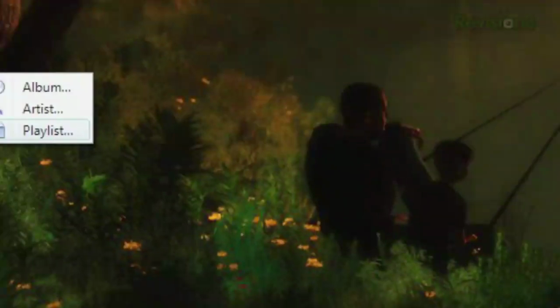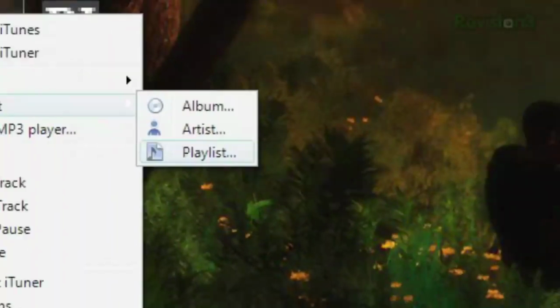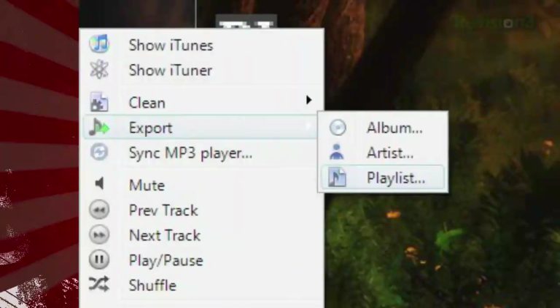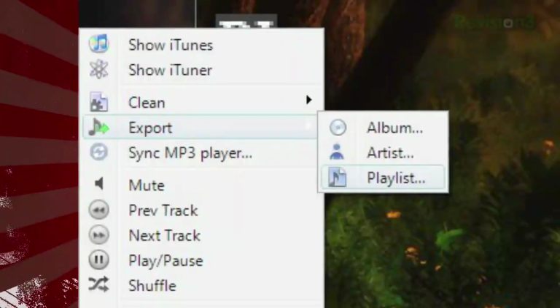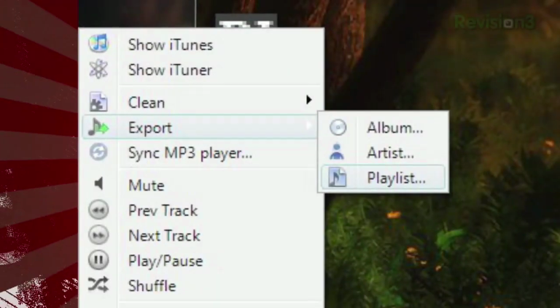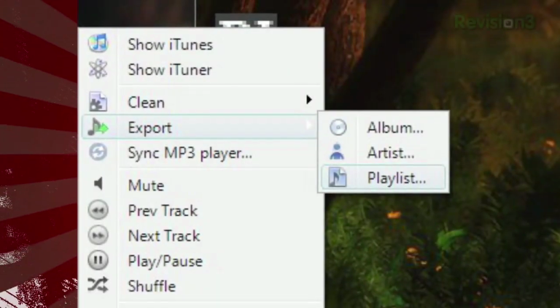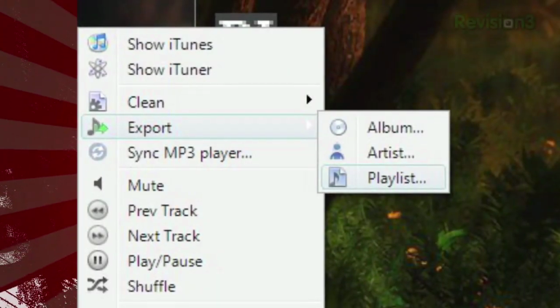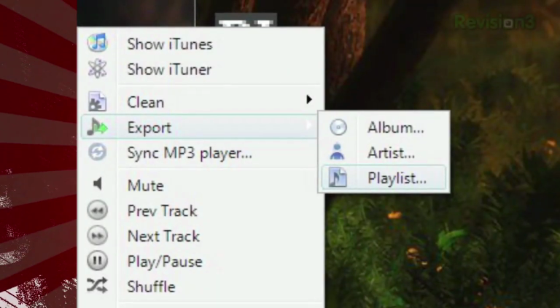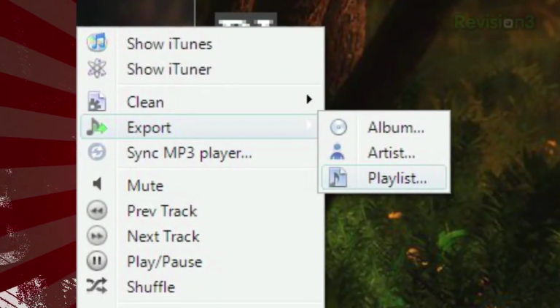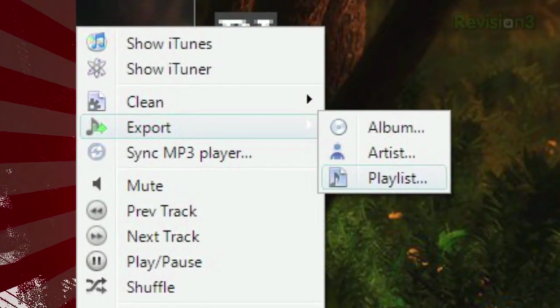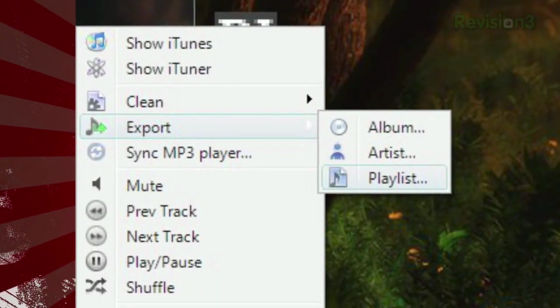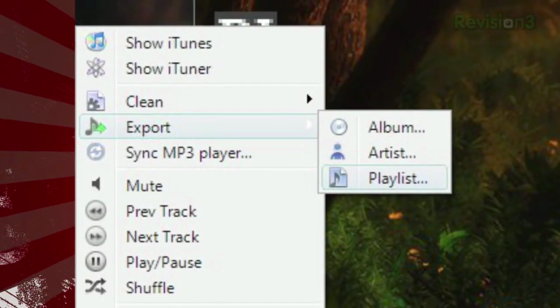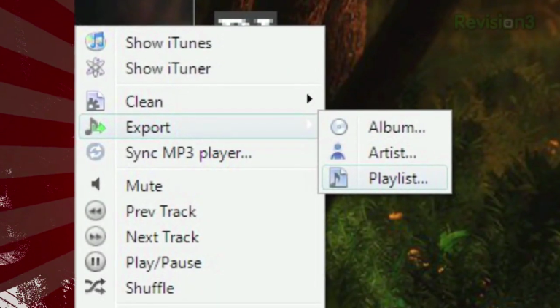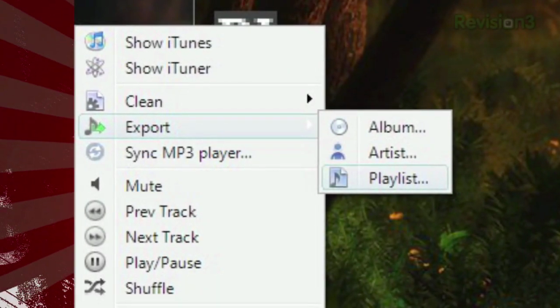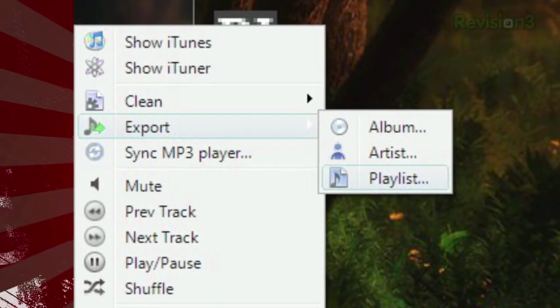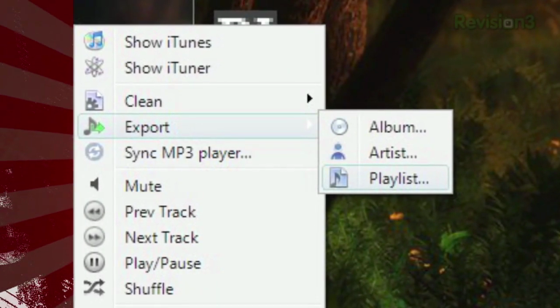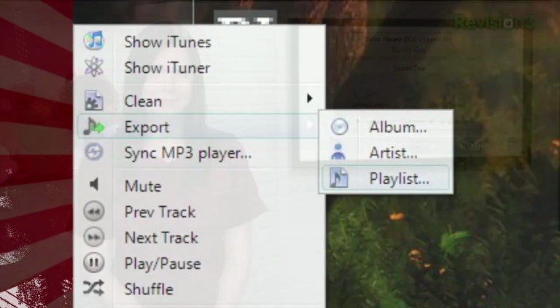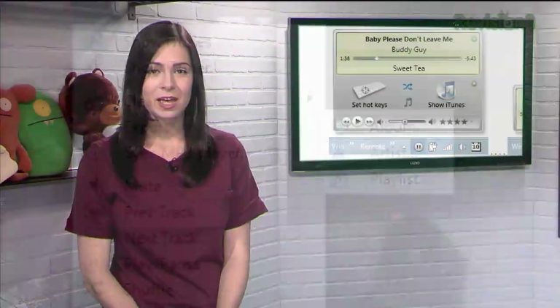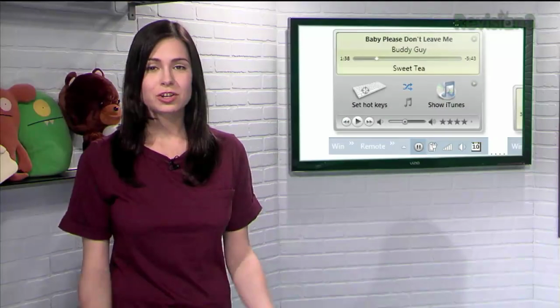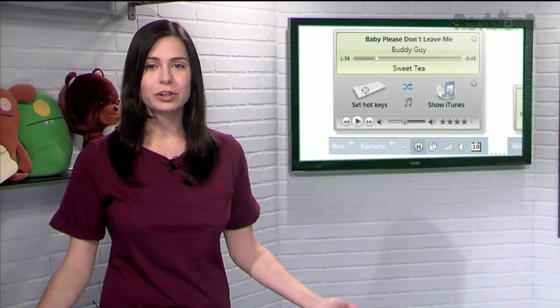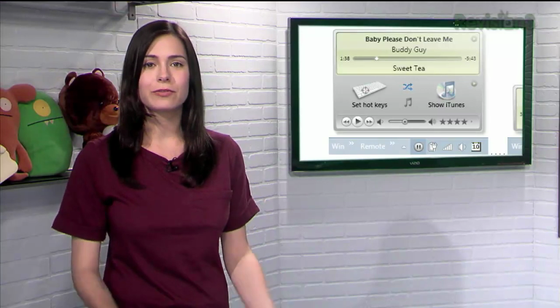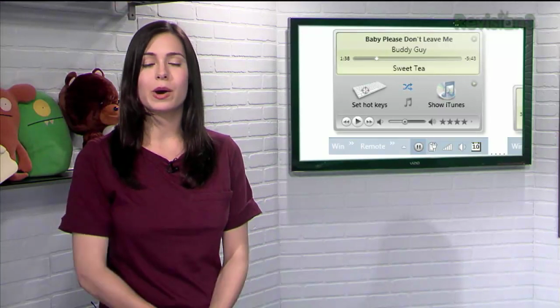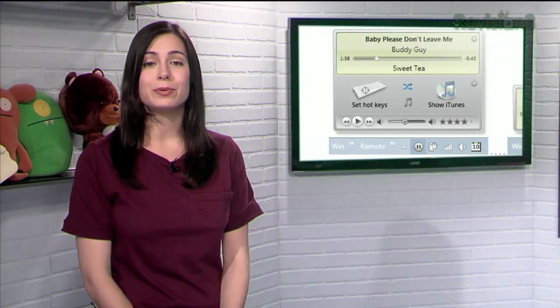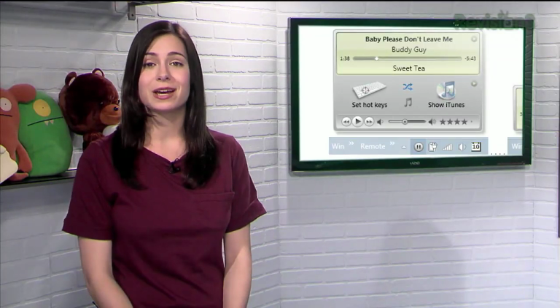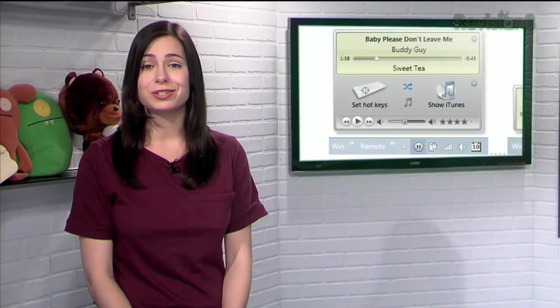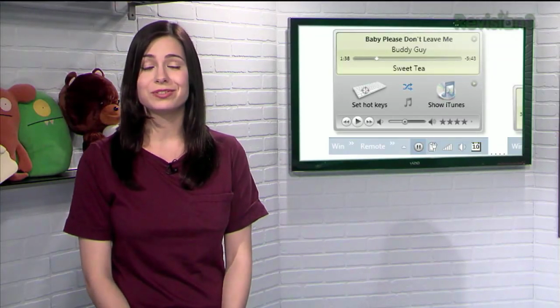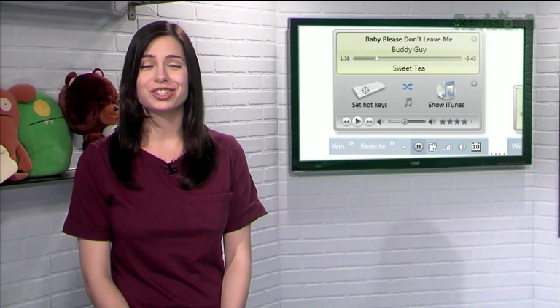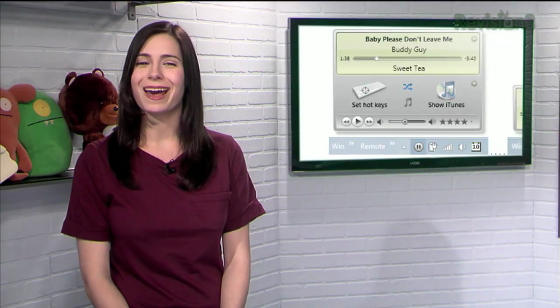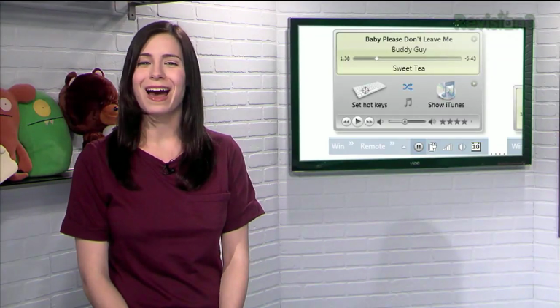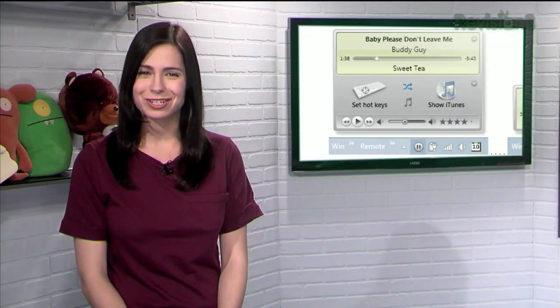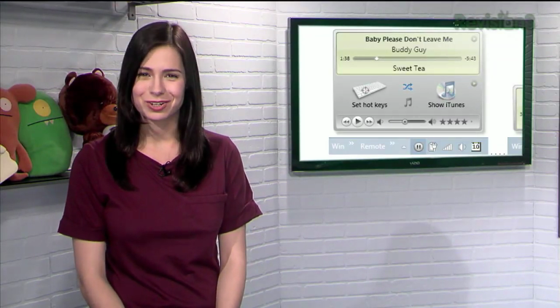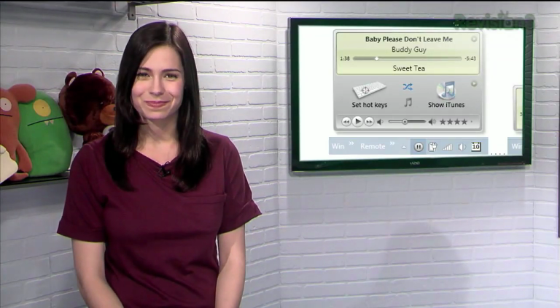You can even use iTuner to export an artist, album, or a playlist. So if you're looking for a way to boost iTunes, check out iTuner.